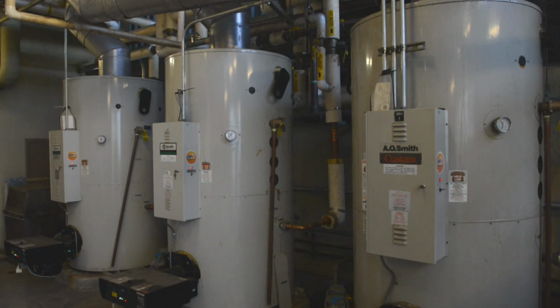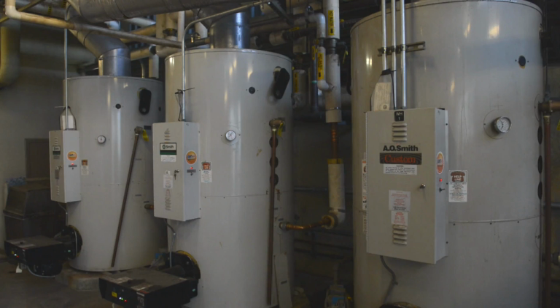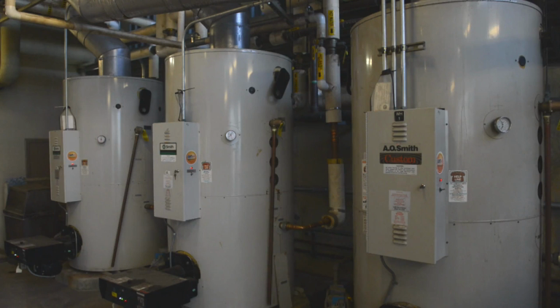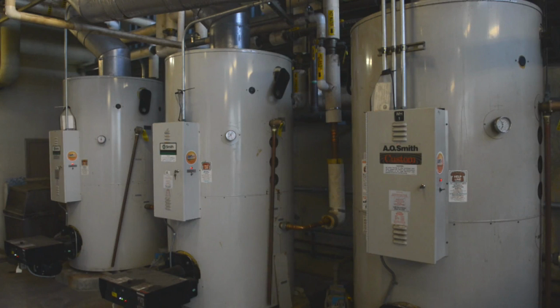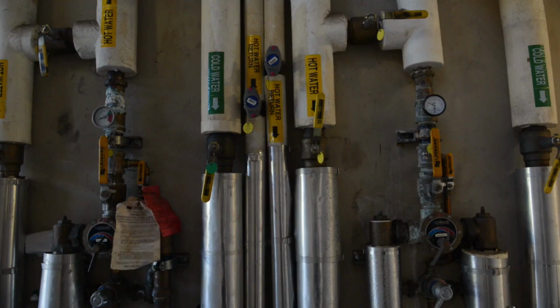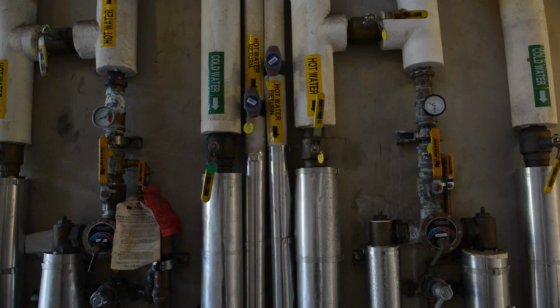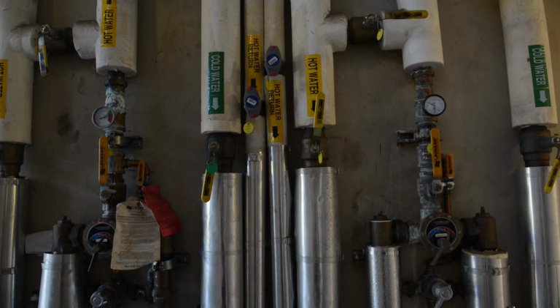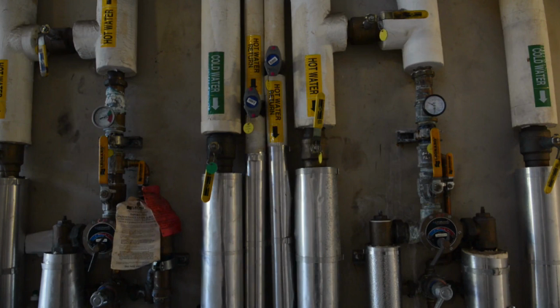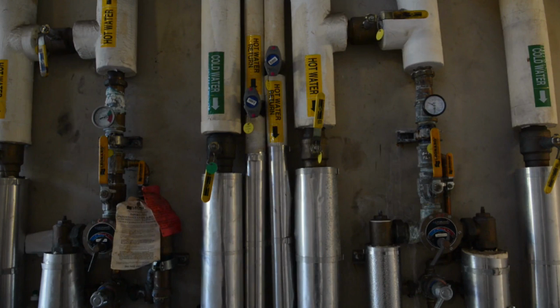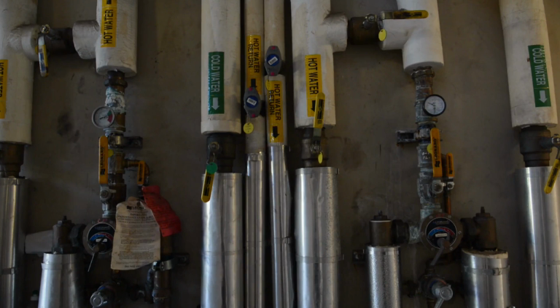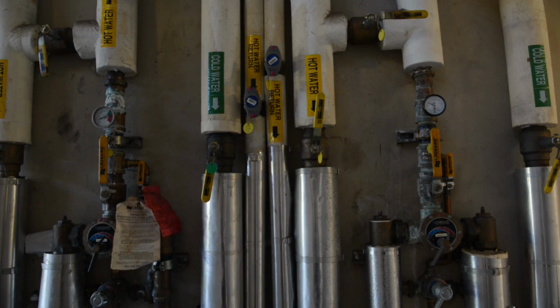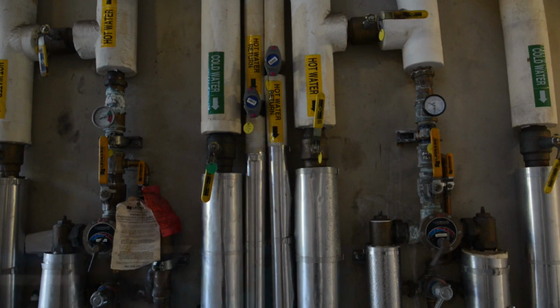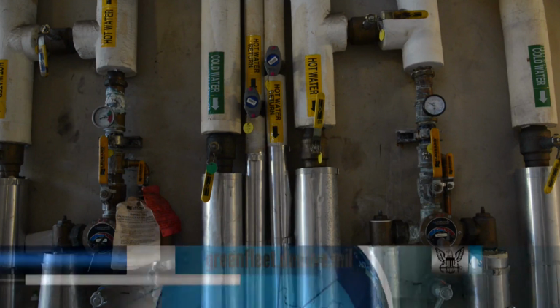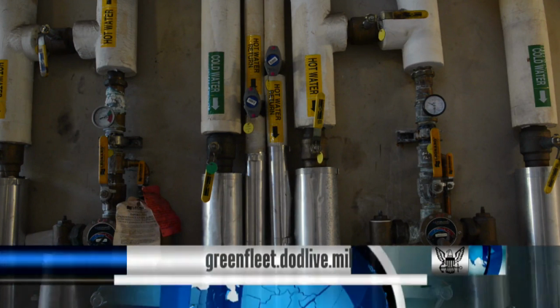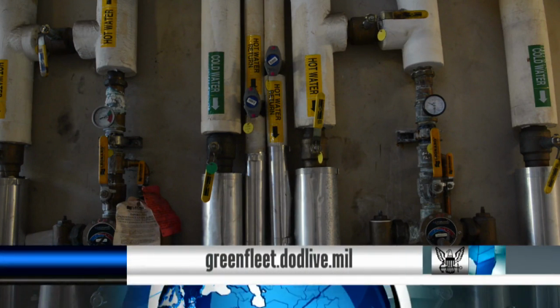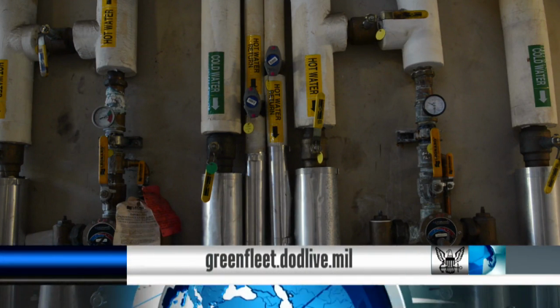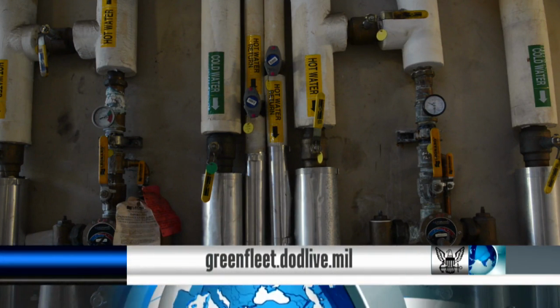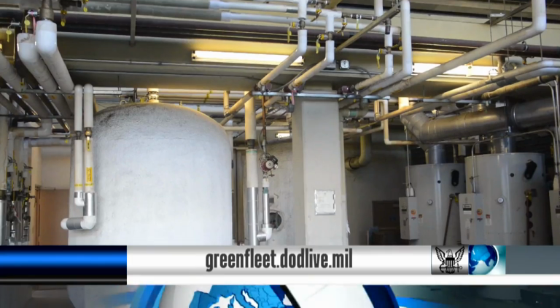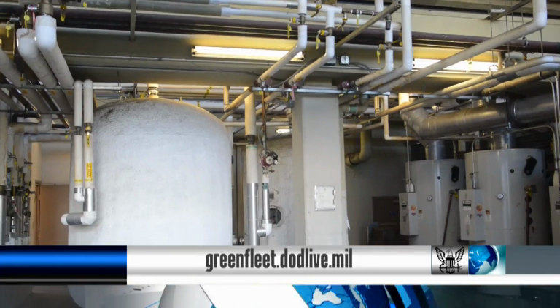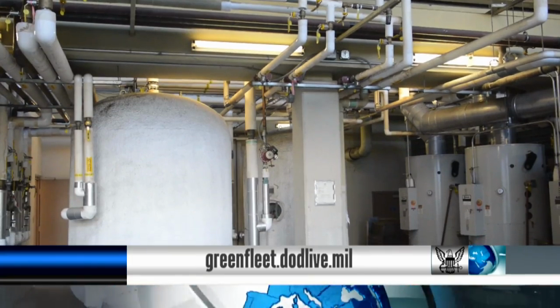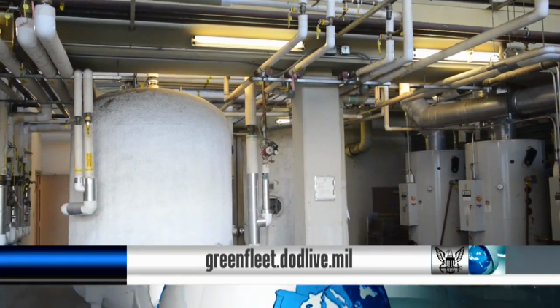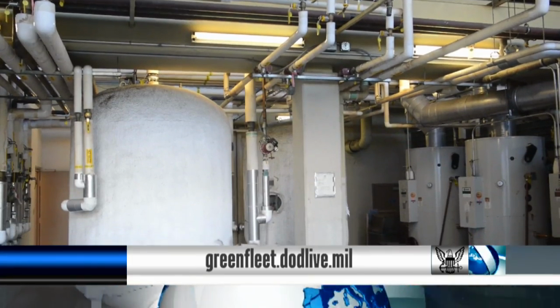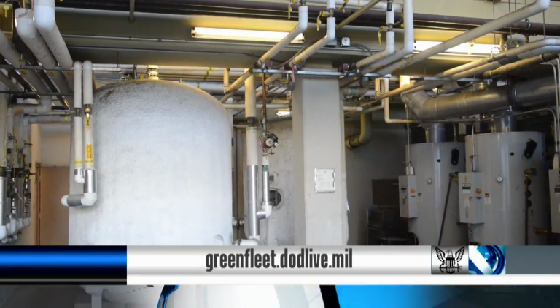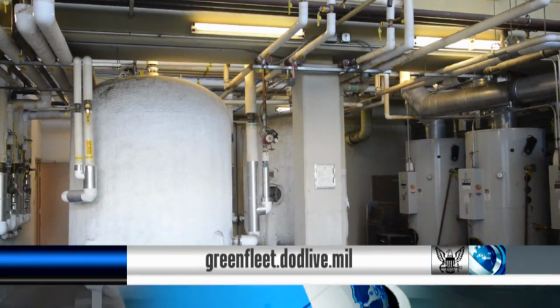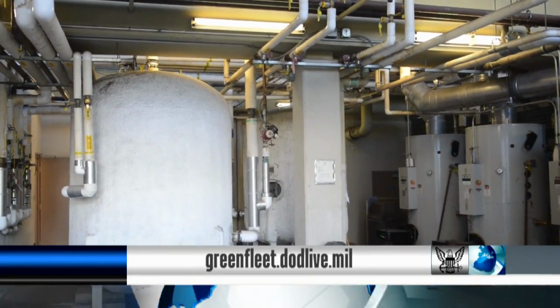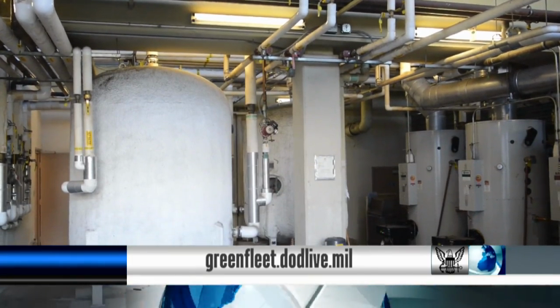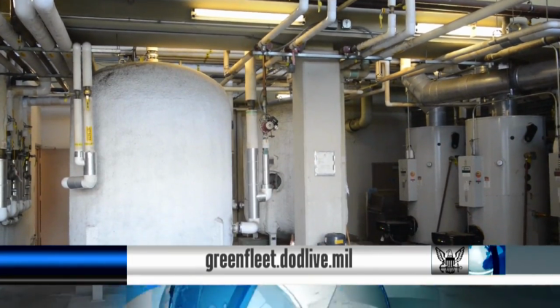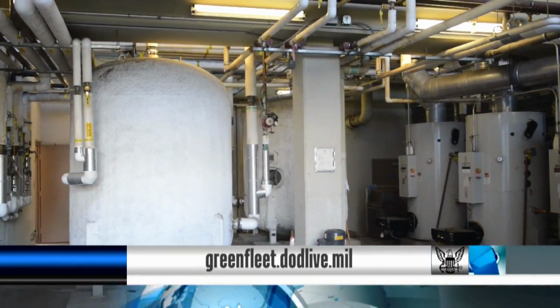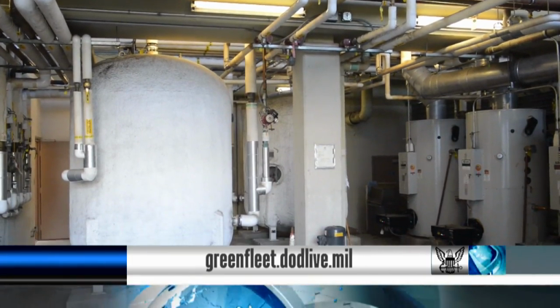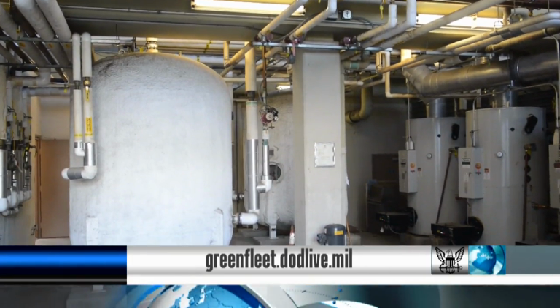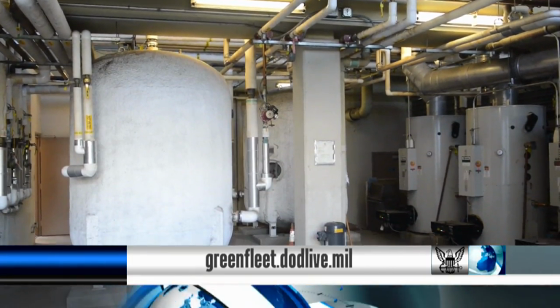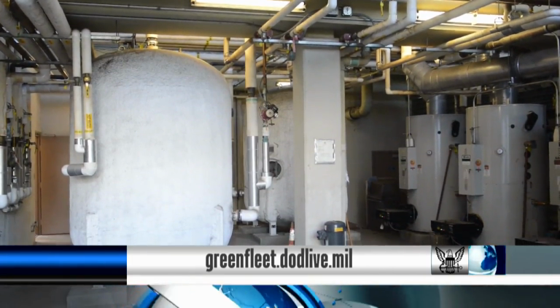To find out more information about how you can contribute to energy conservation, visit greenfleet.dodlive.mil.